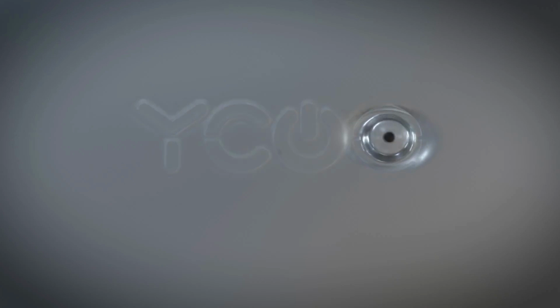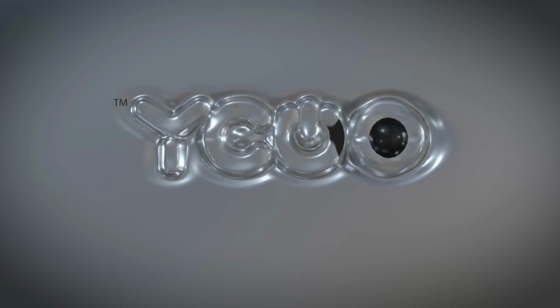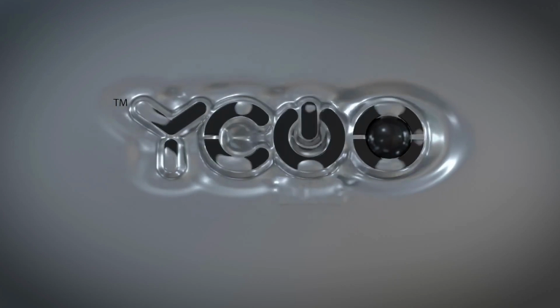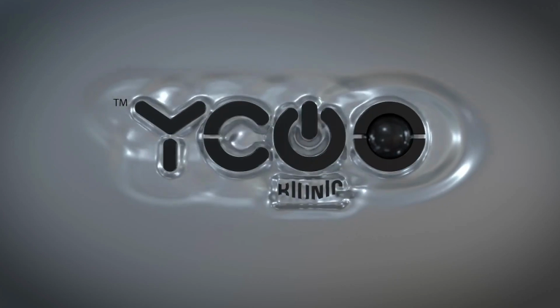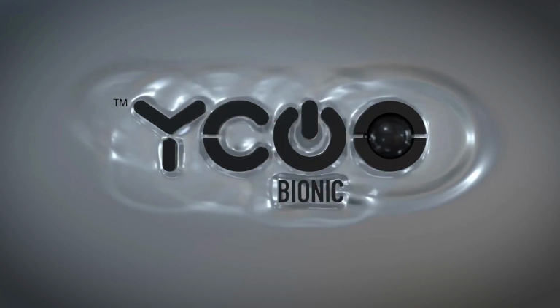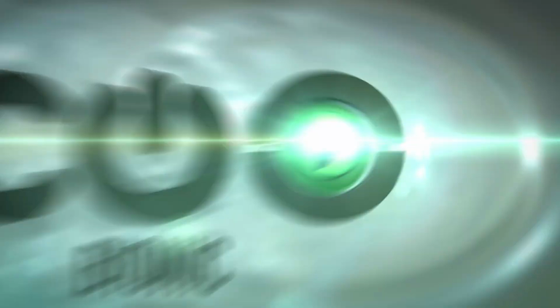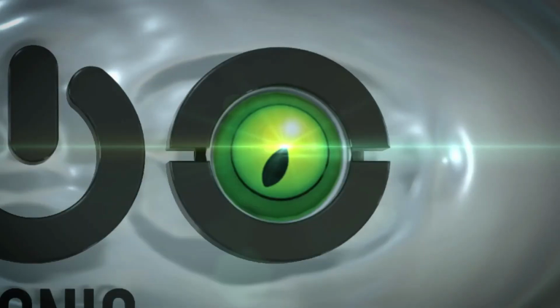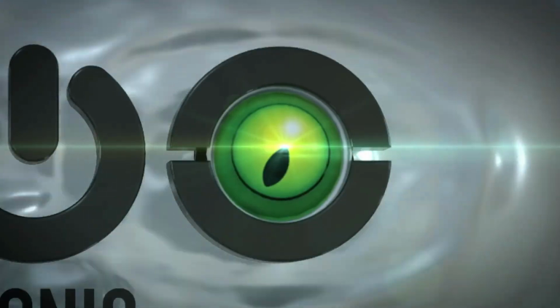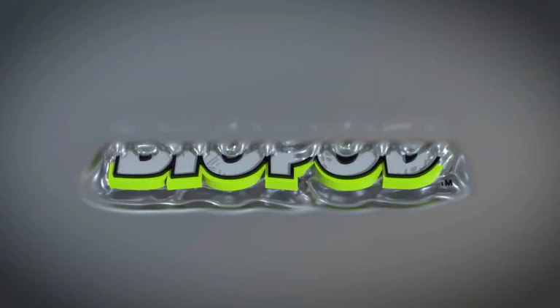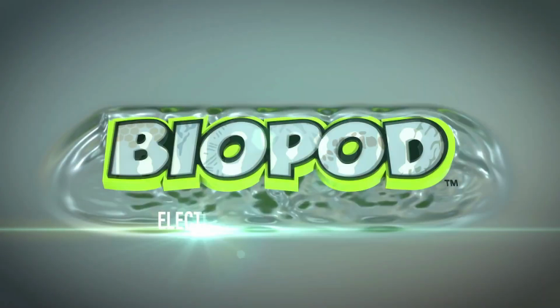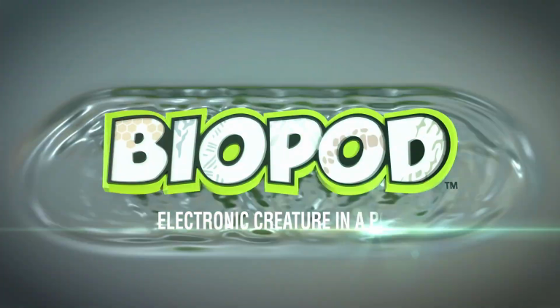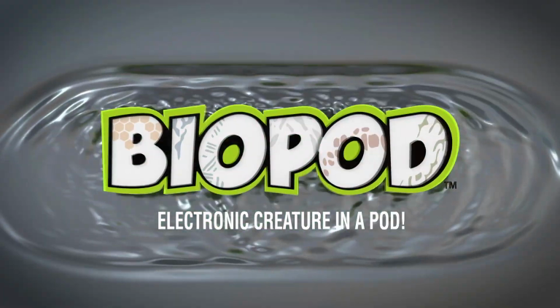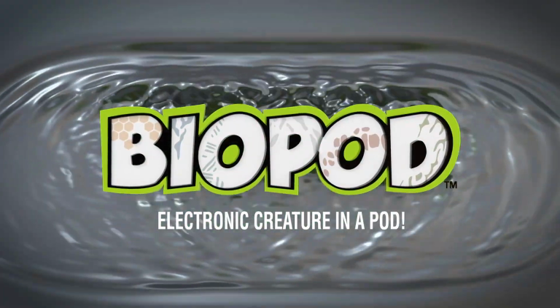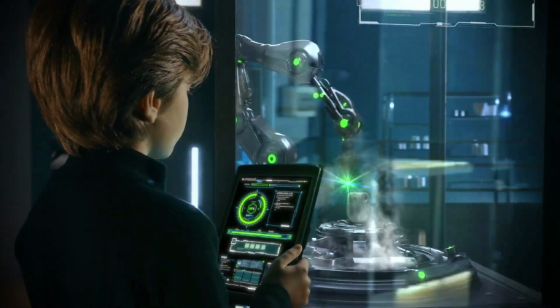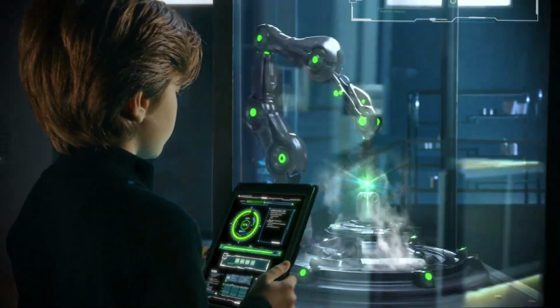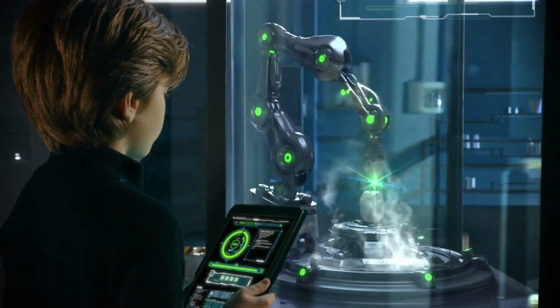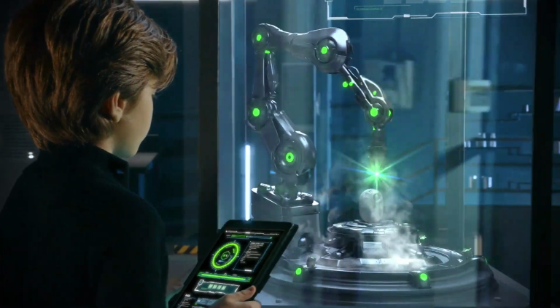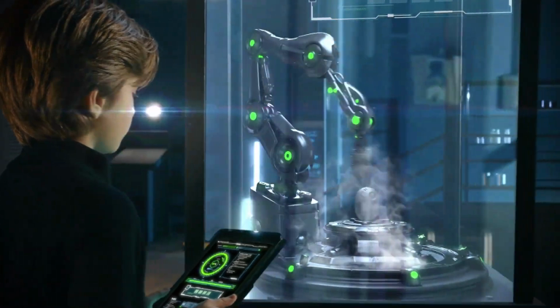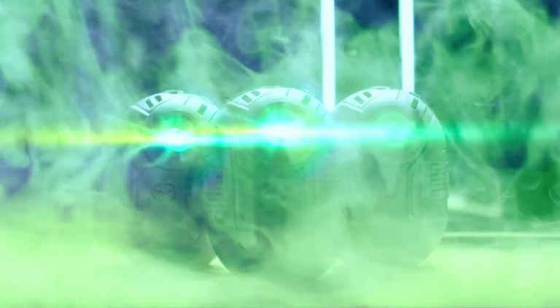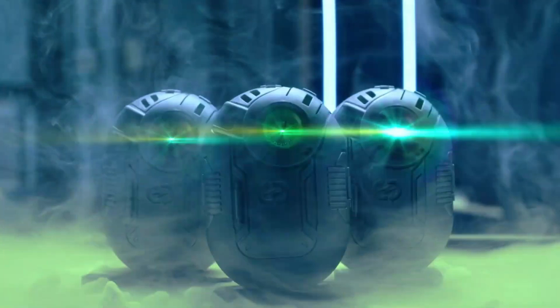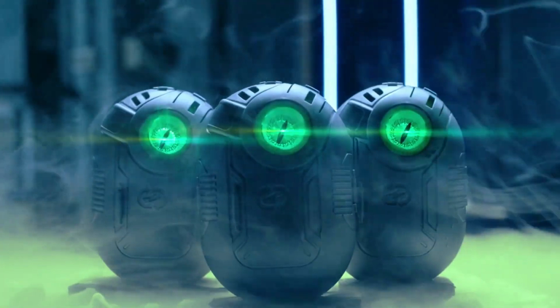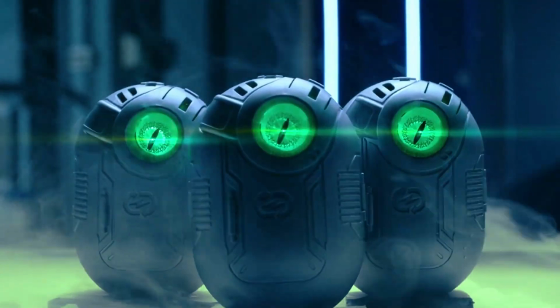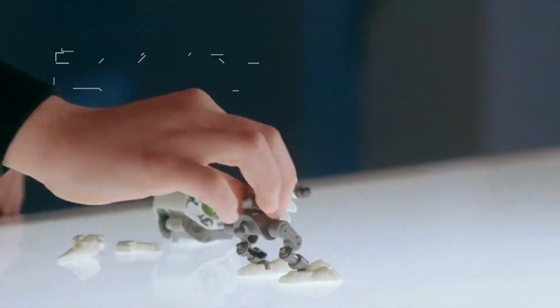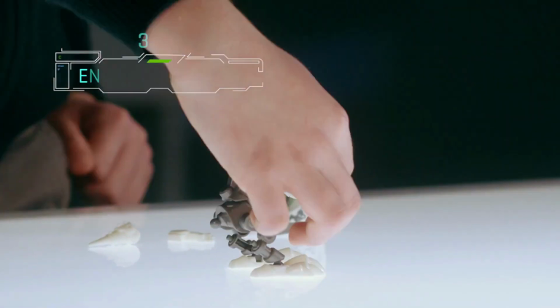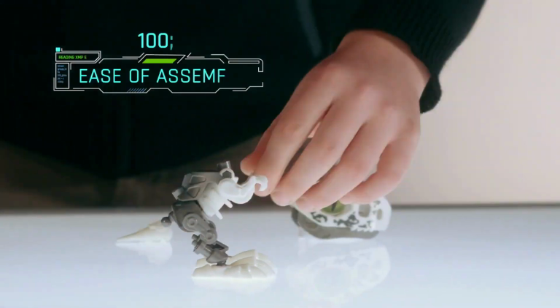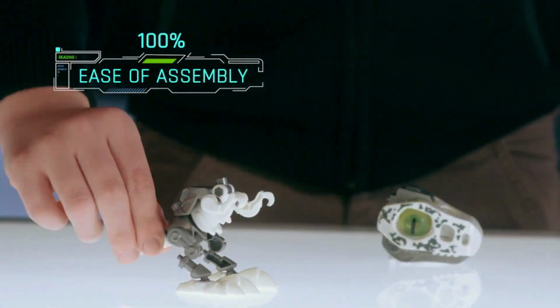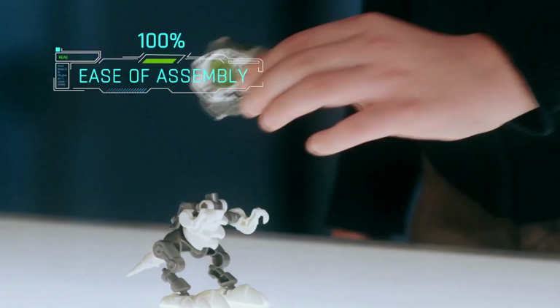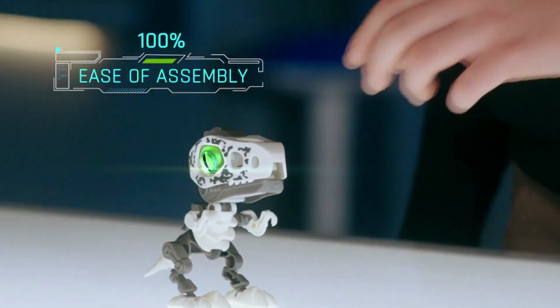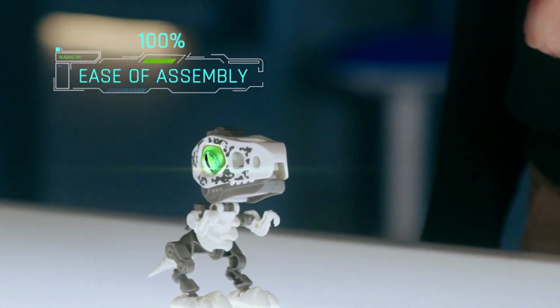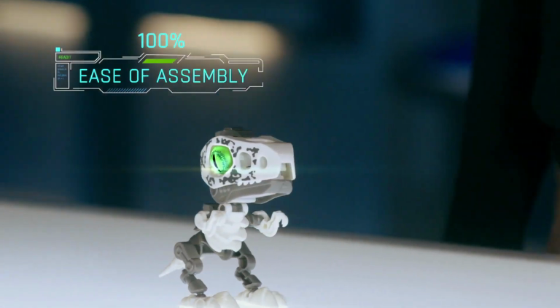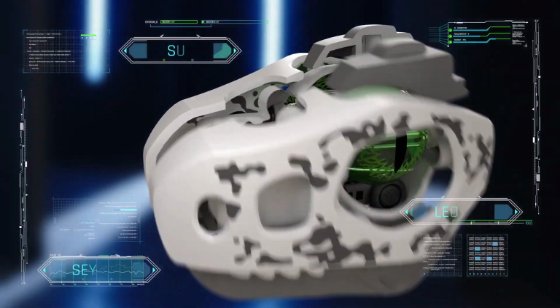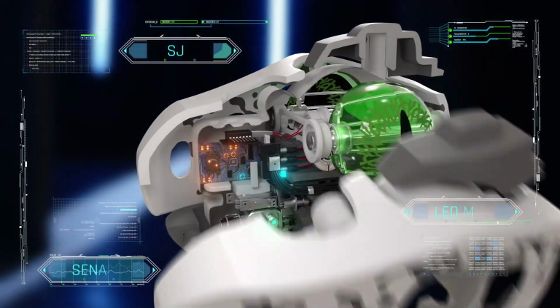Ecobionic presents Biopods. Watch it spring to life. They are Biopods, electronic creatures with sound and light effects.